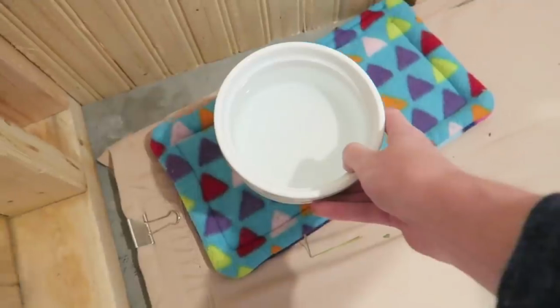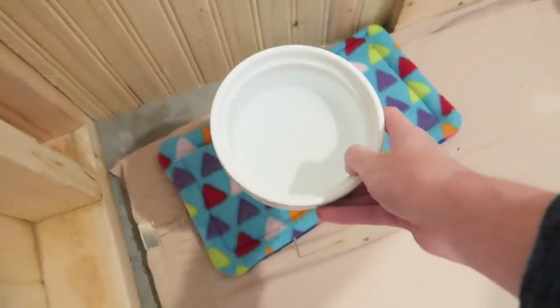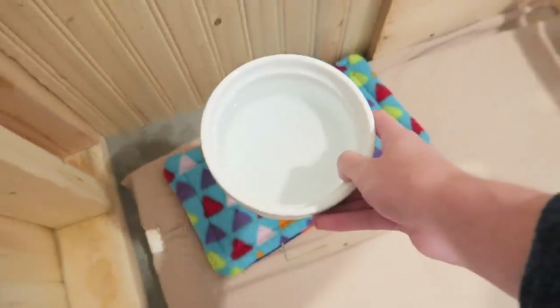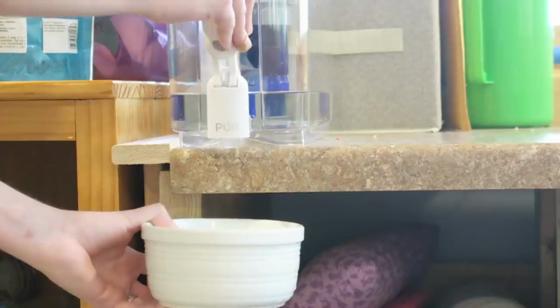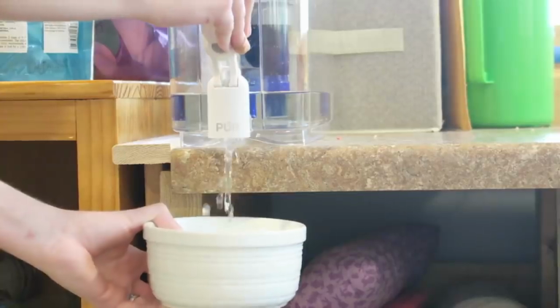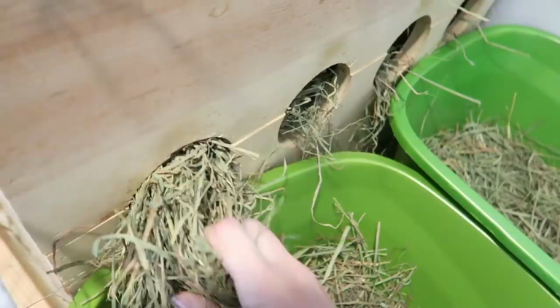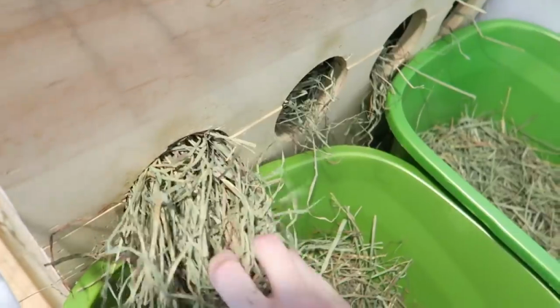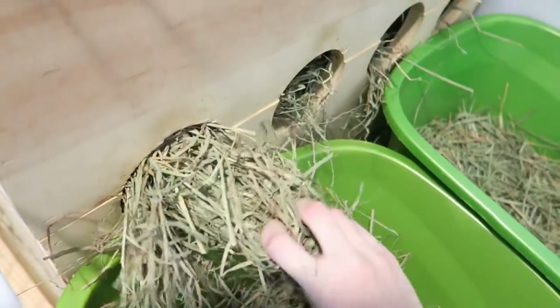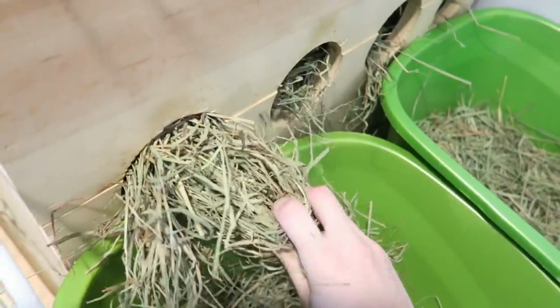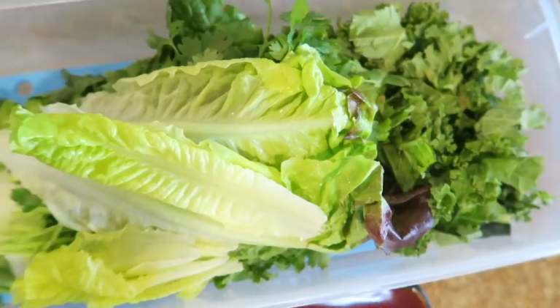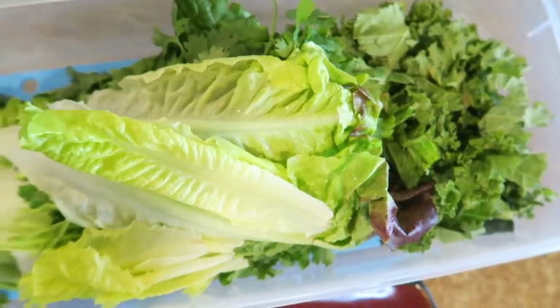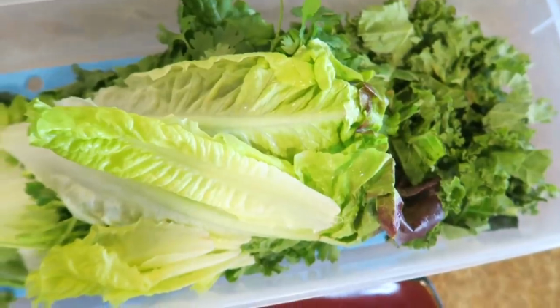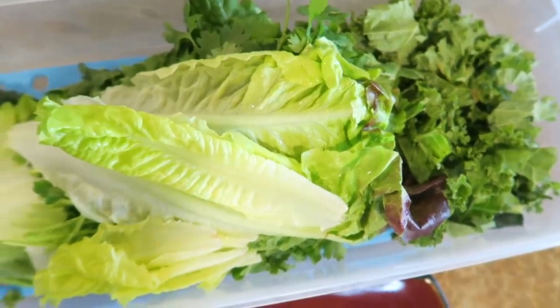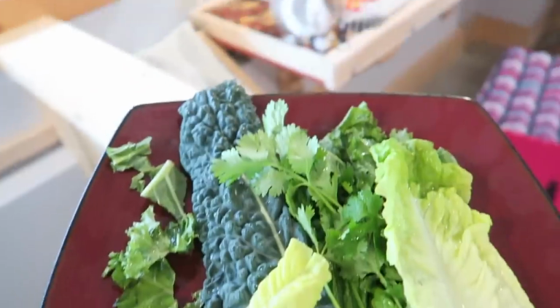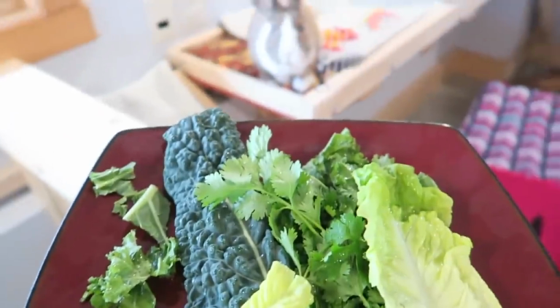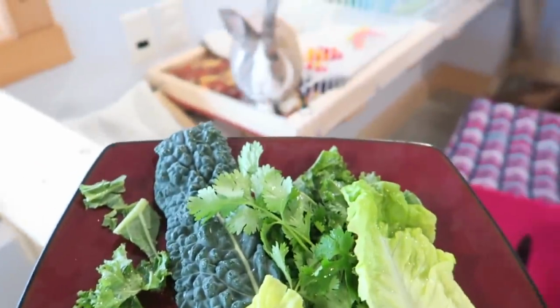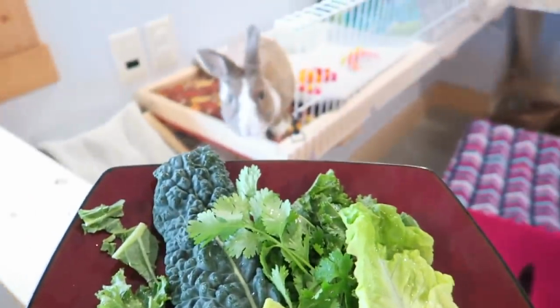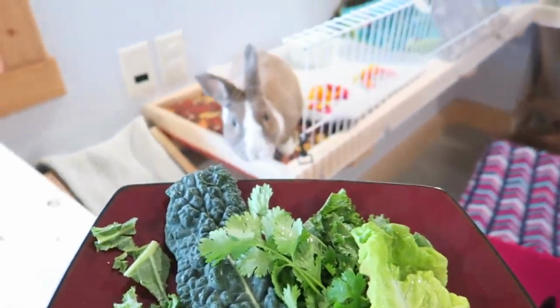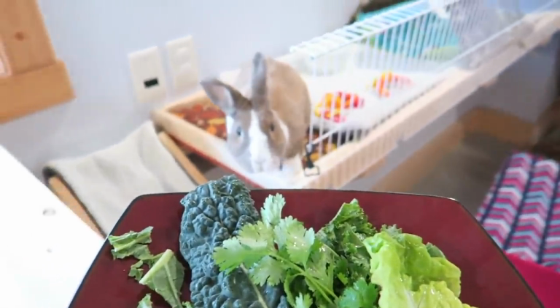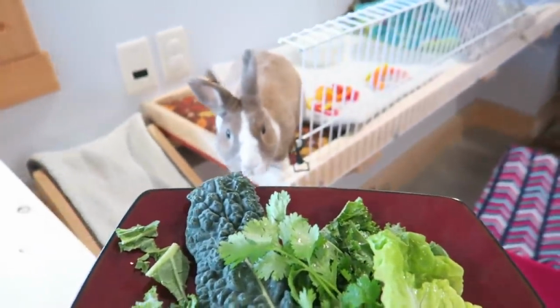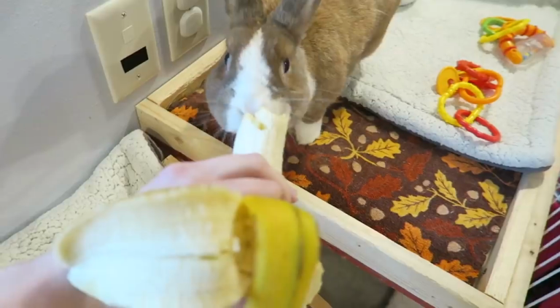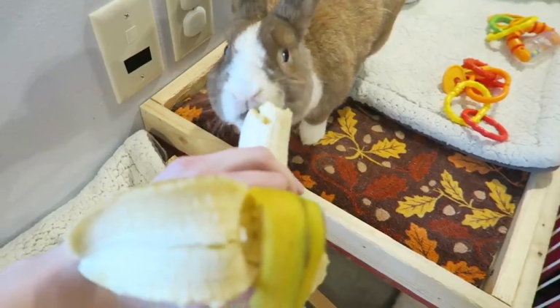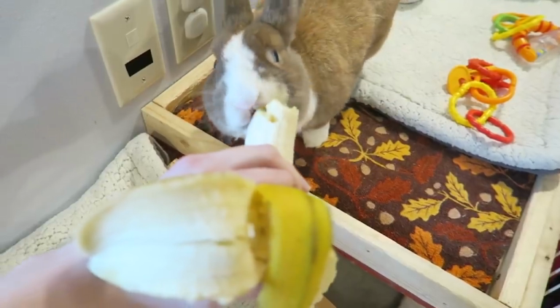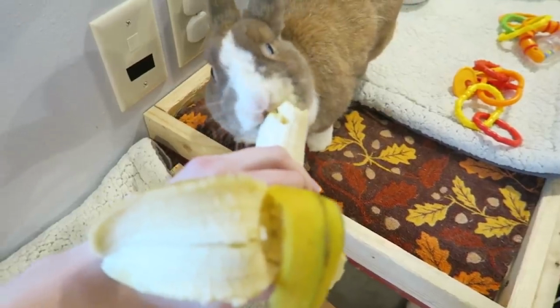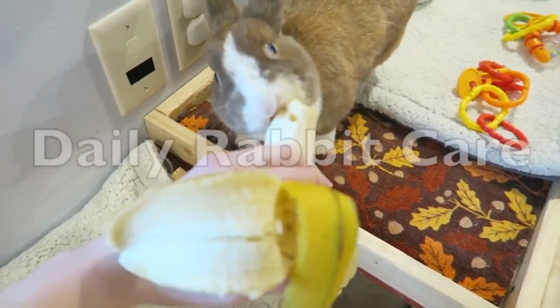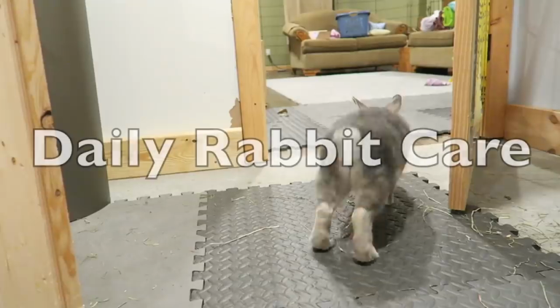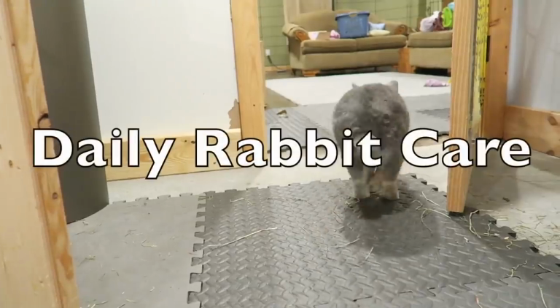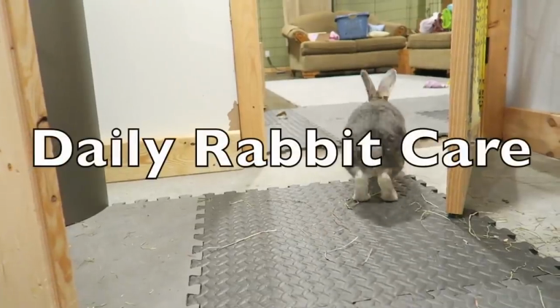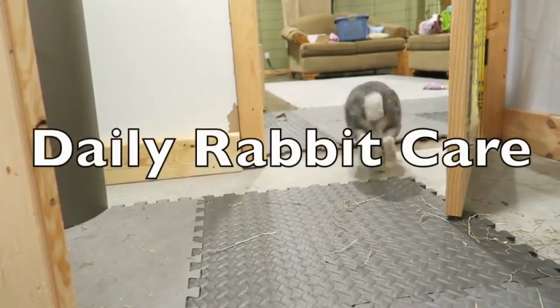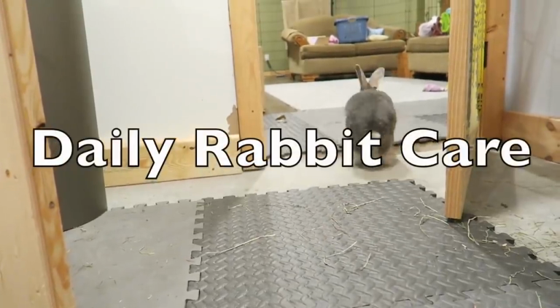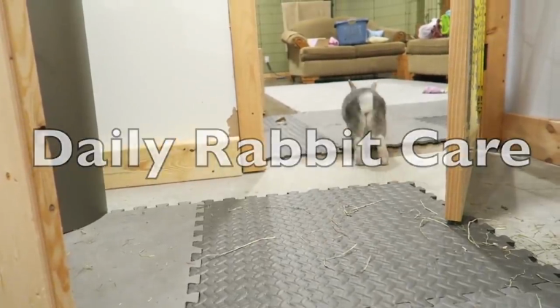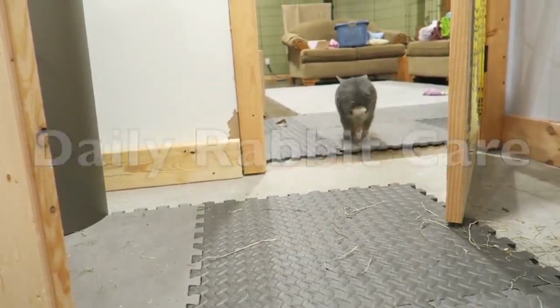Hey guys, this is Haley from oneonrabbits.com and today's video is all about daily rabbit care.